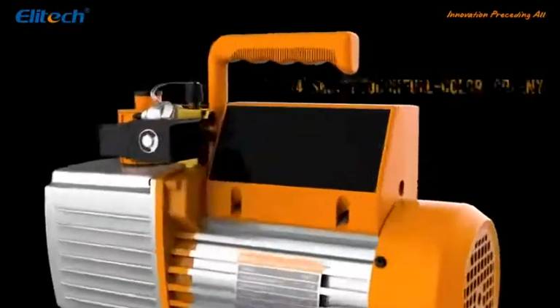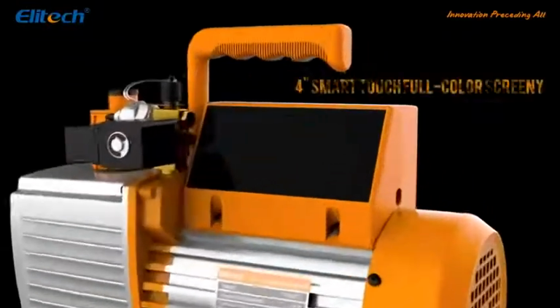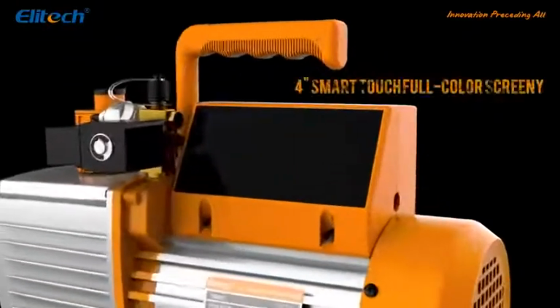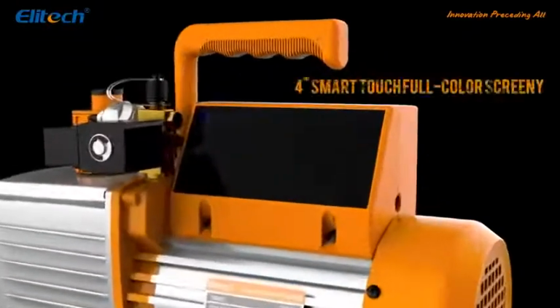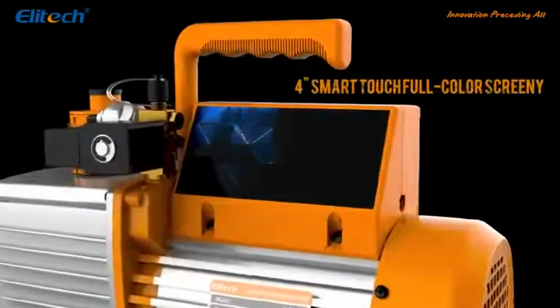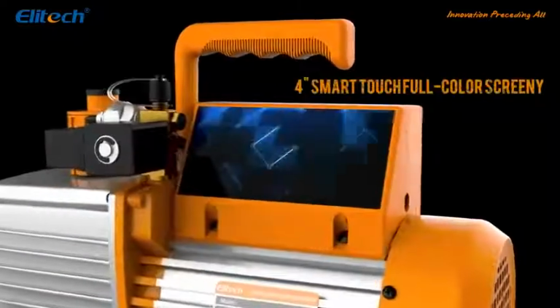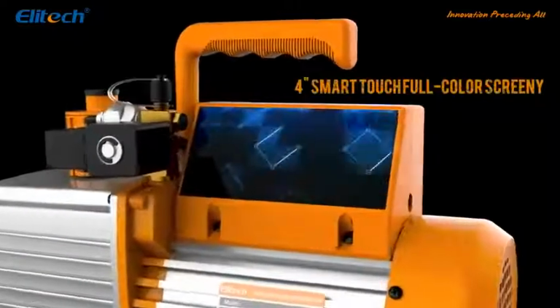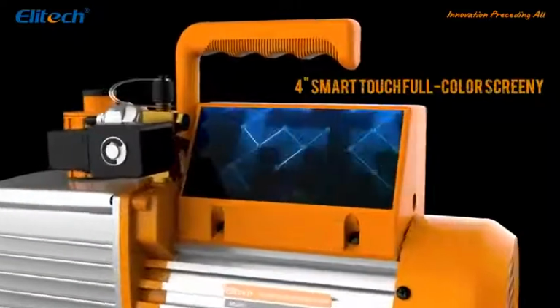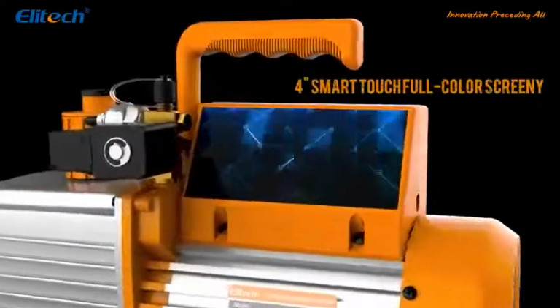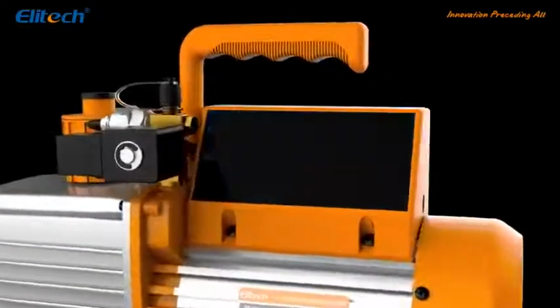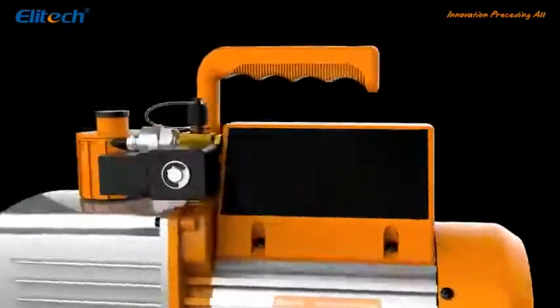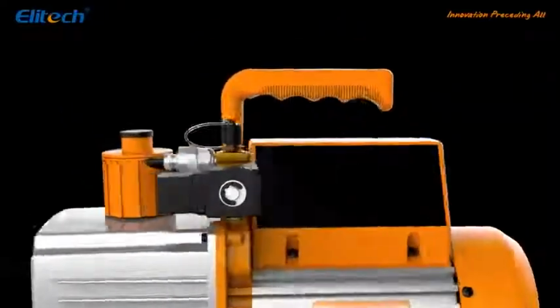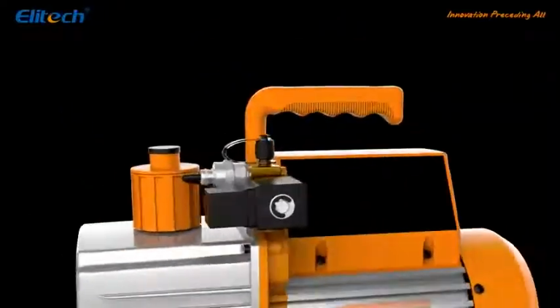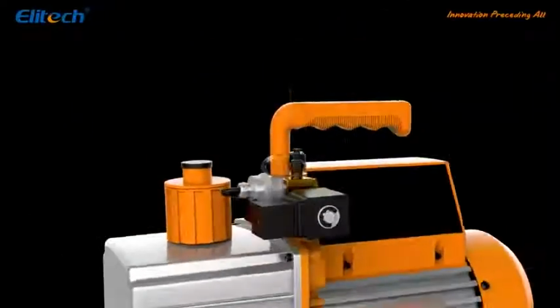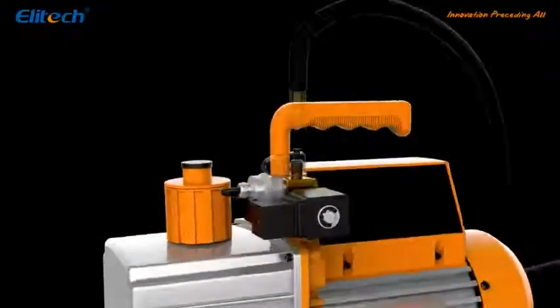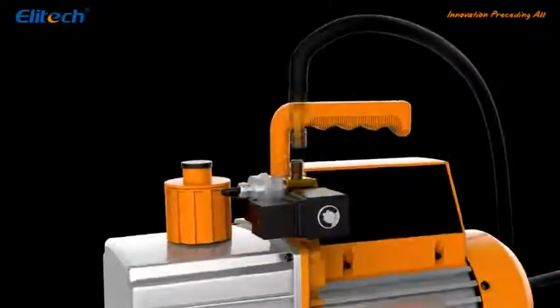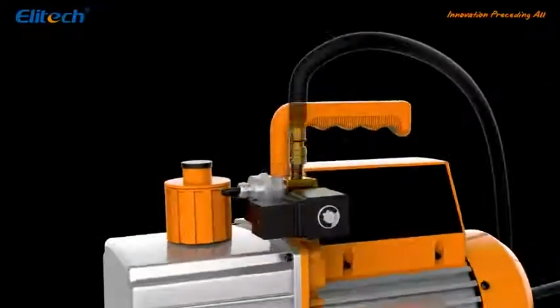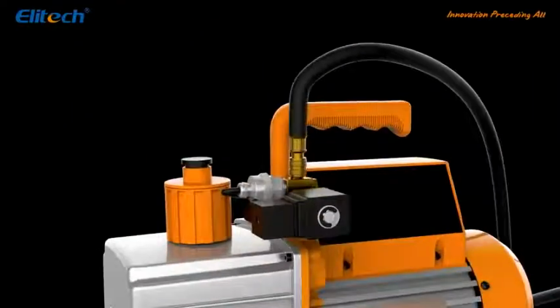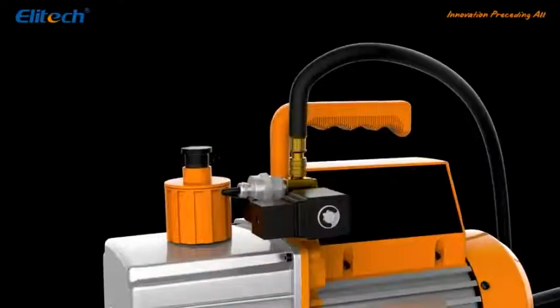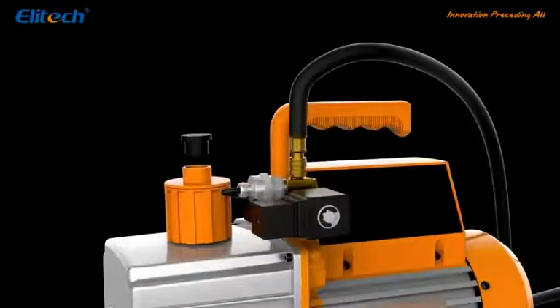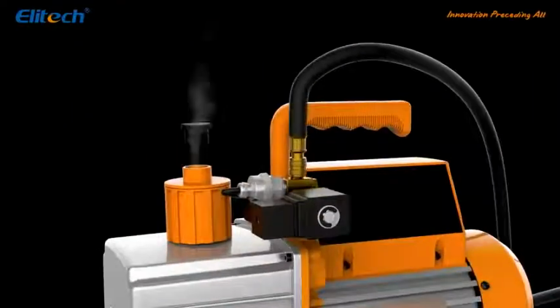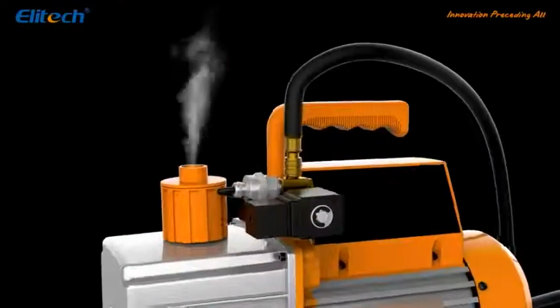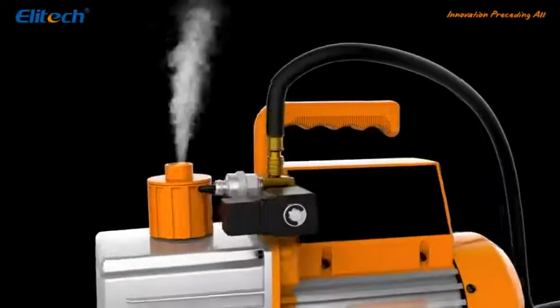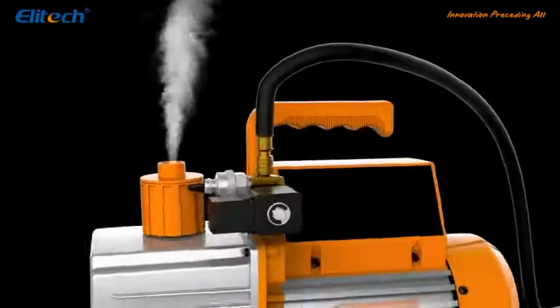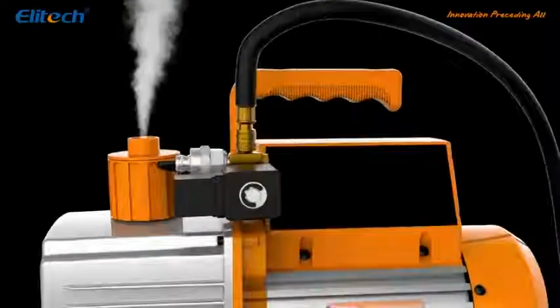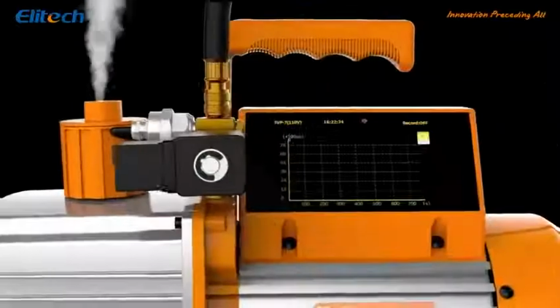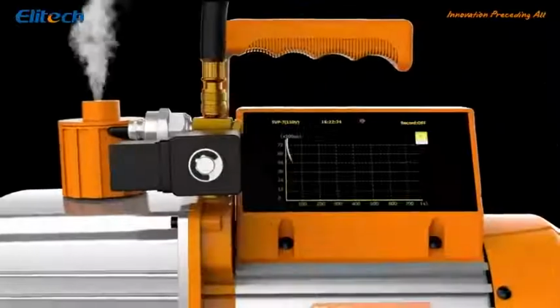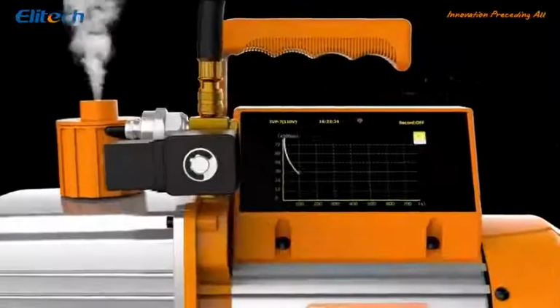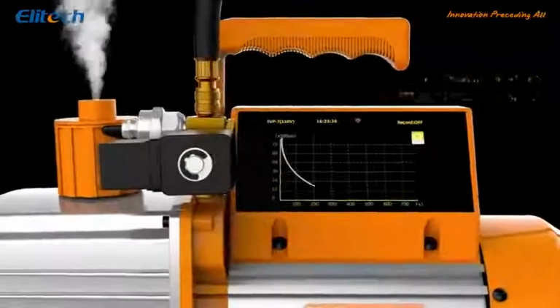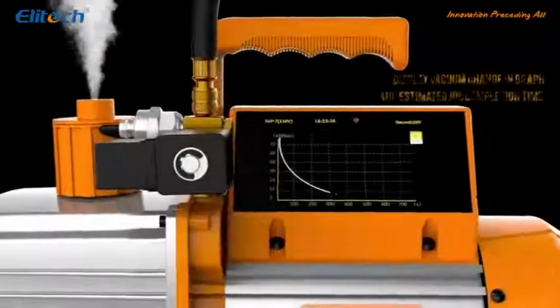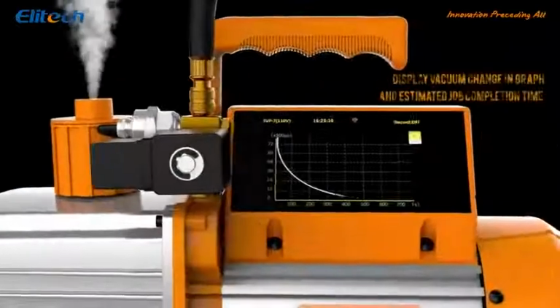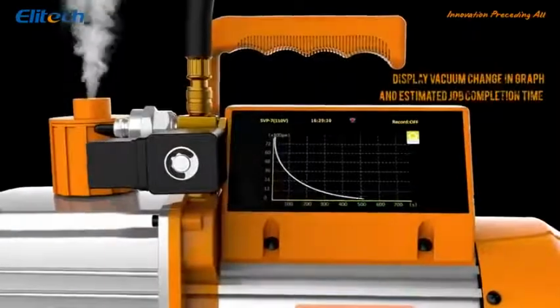Feature 2: Vacuum Graph. Shows the vacuum process in real-time below 8000 Pa.